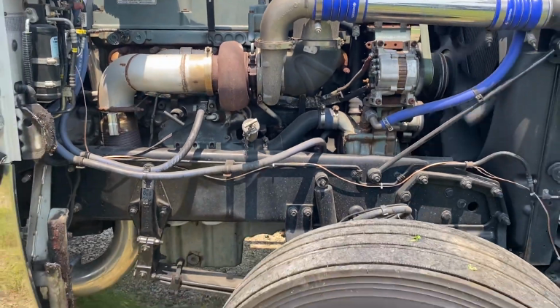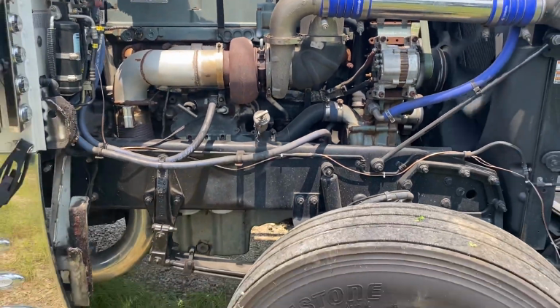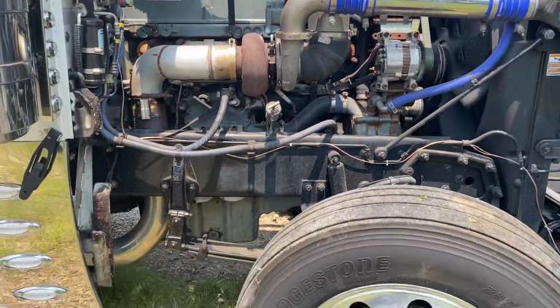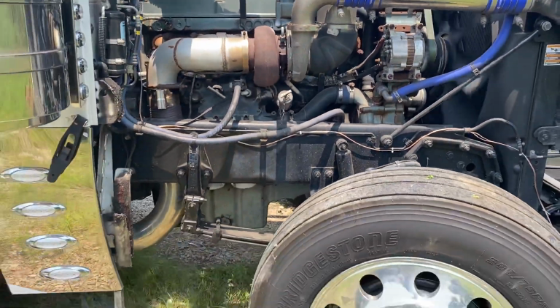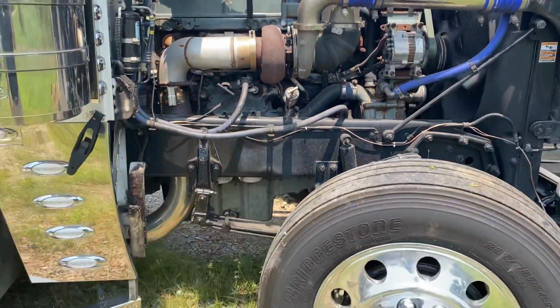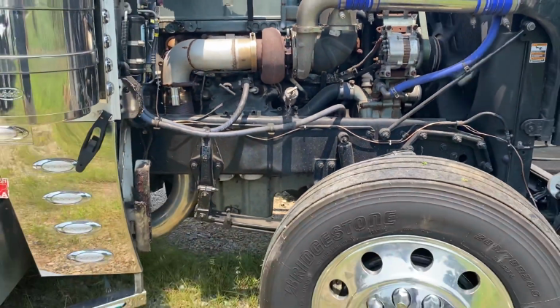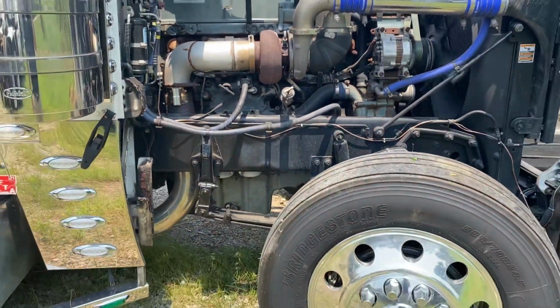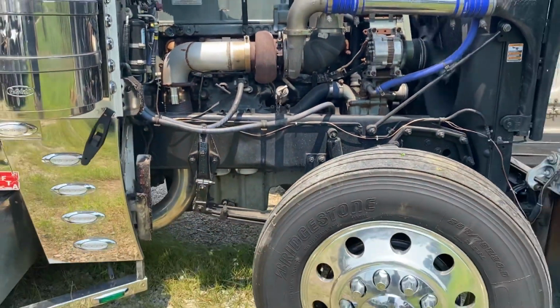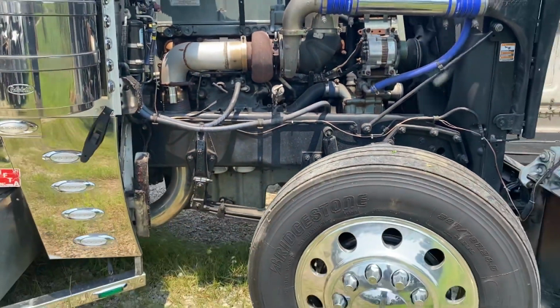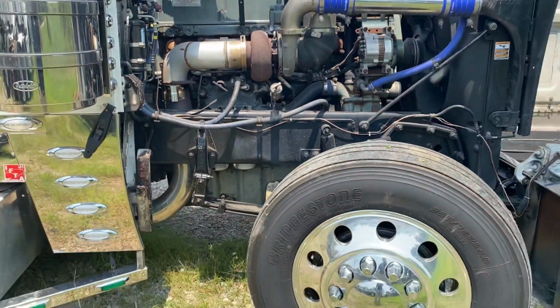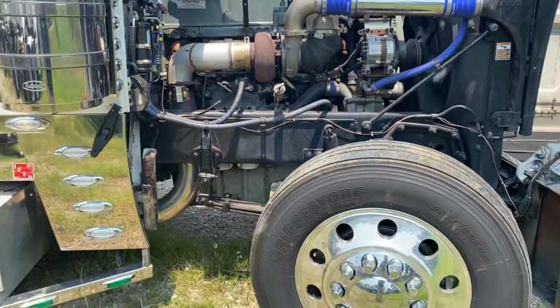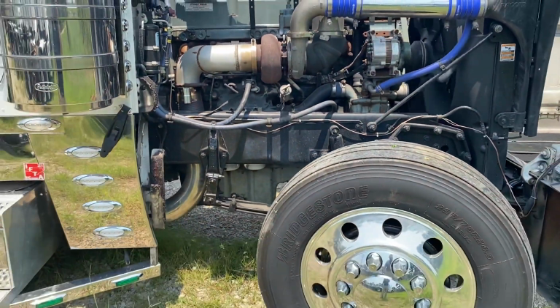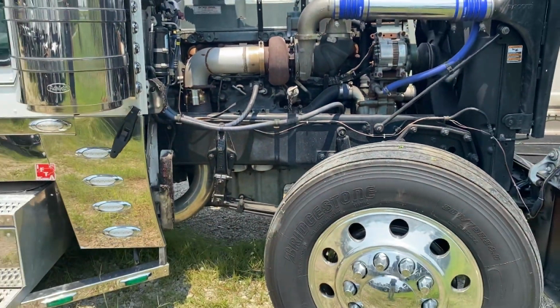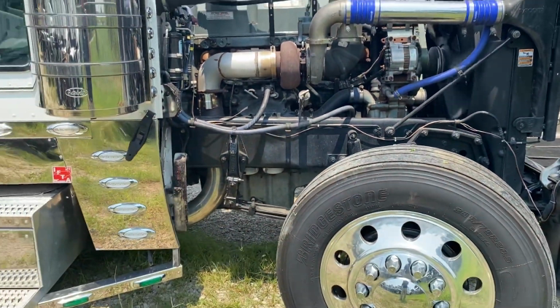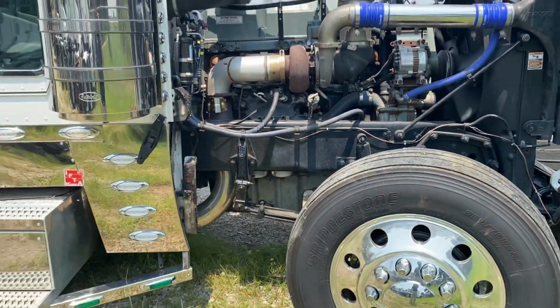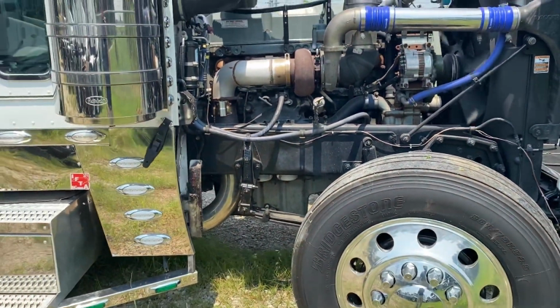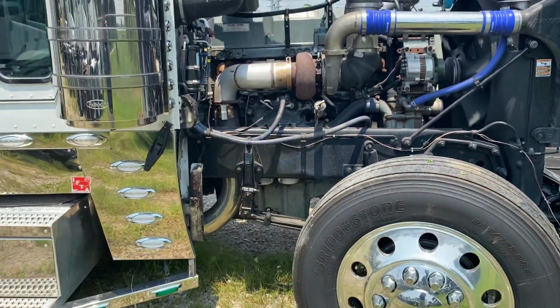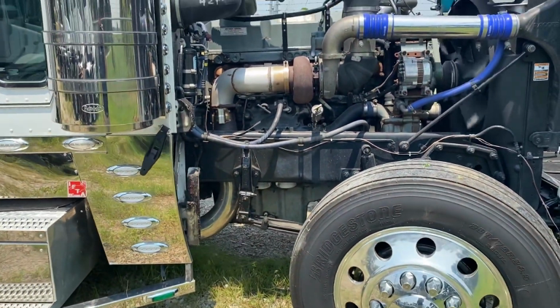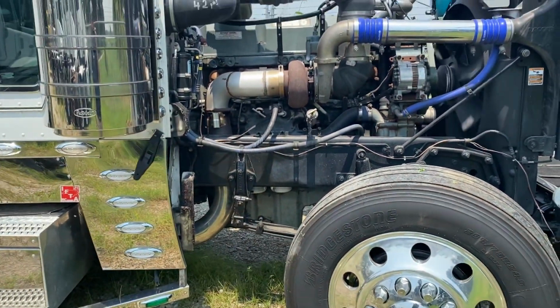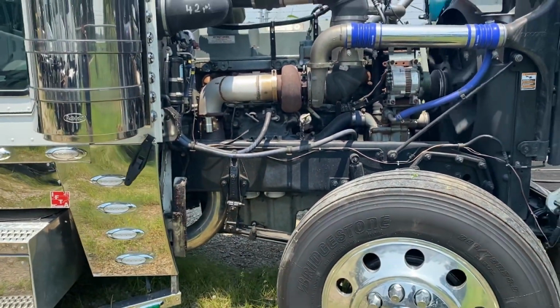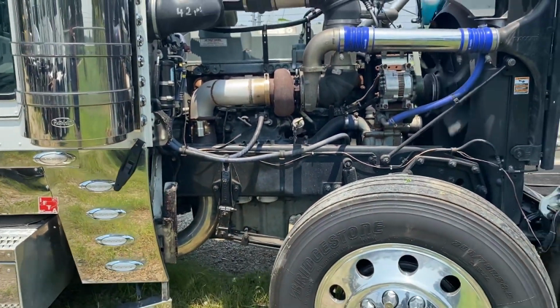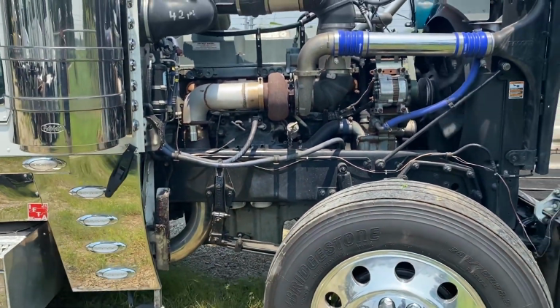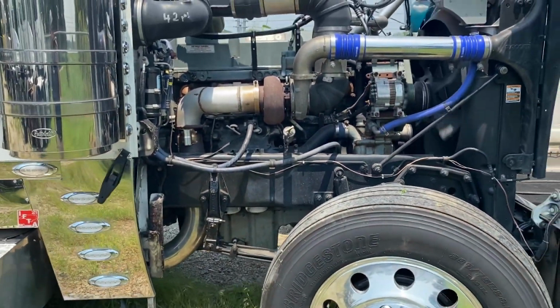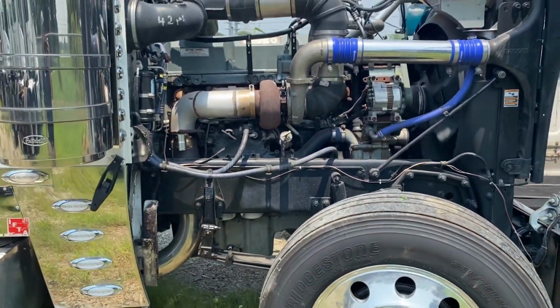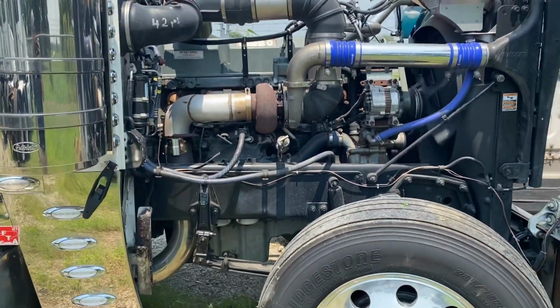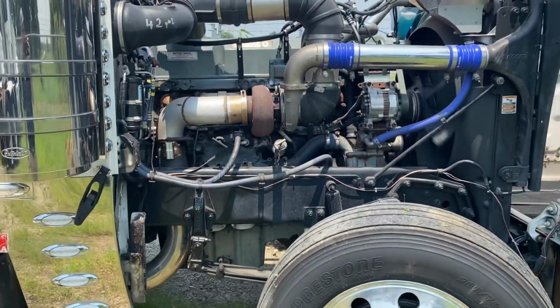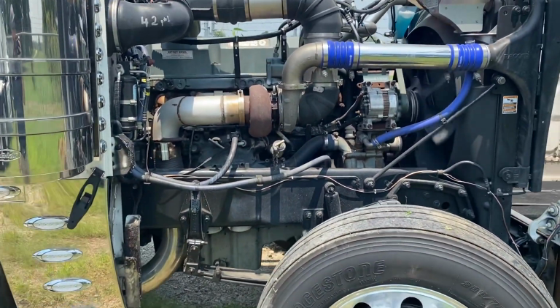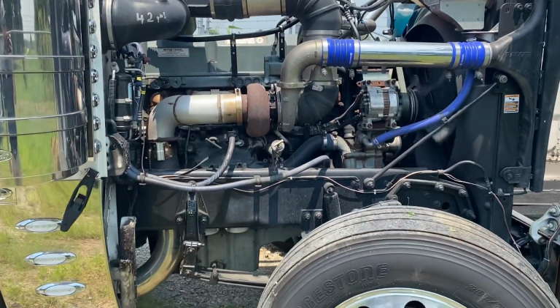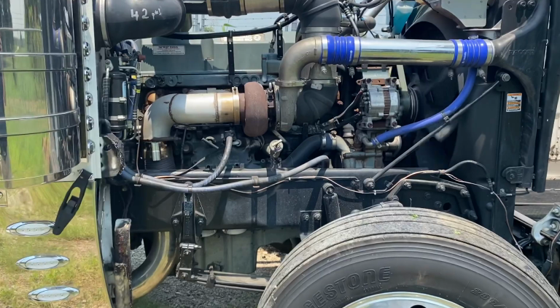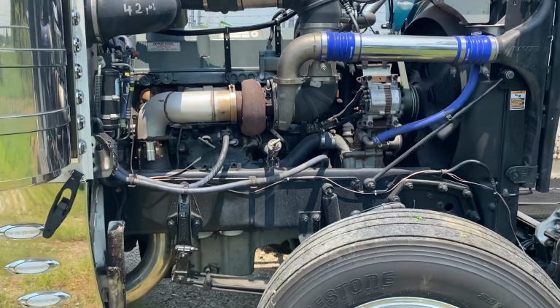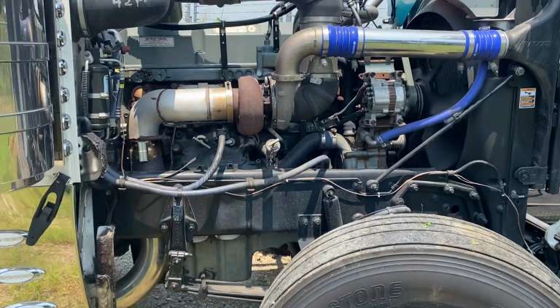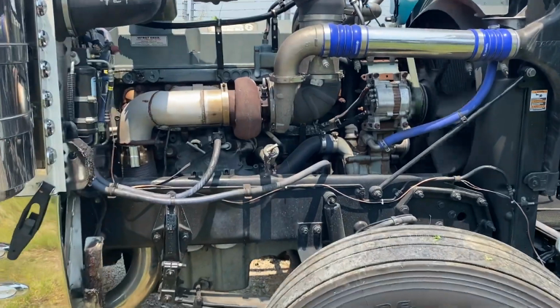I've let it run for about an hour, so you'll see true blow-by and oil pressure as we take a look at it.